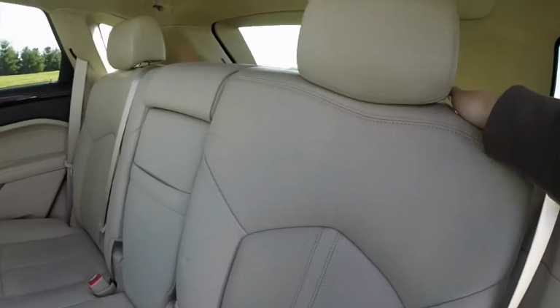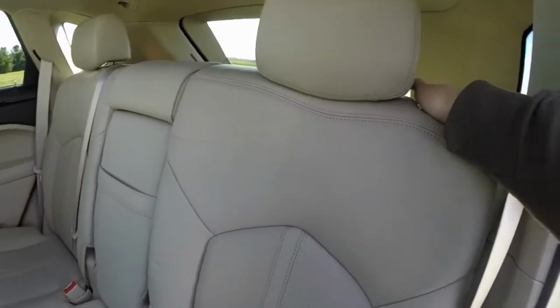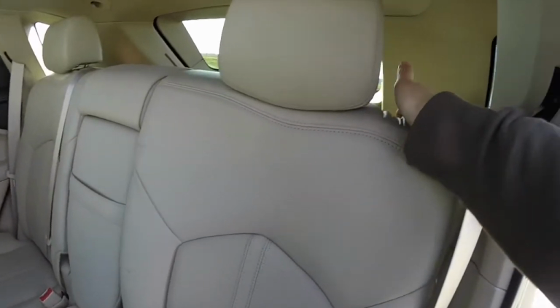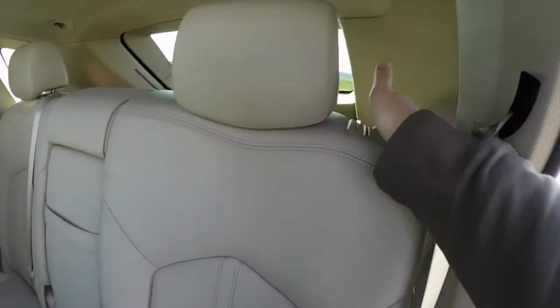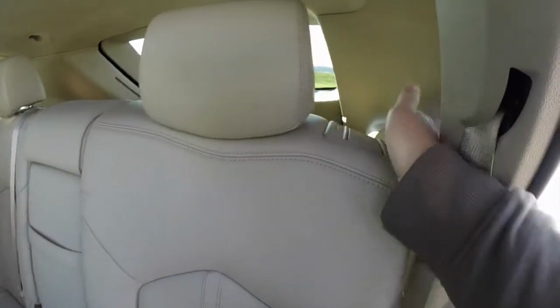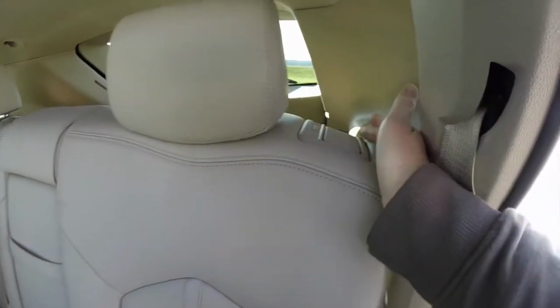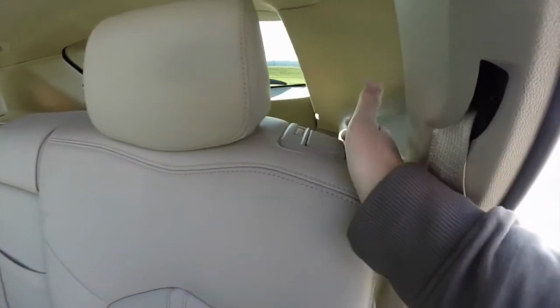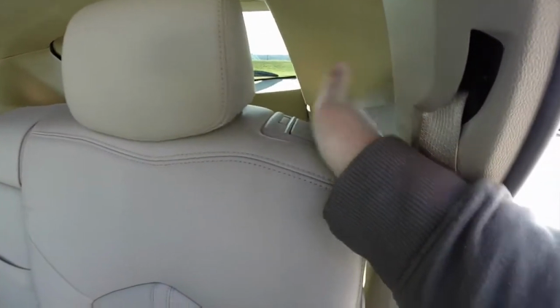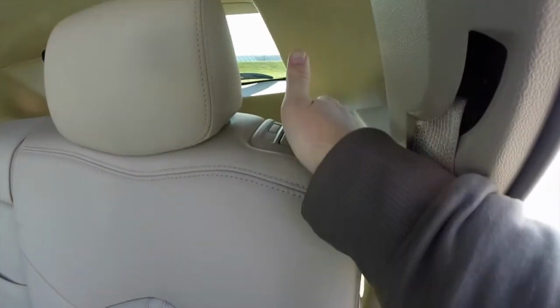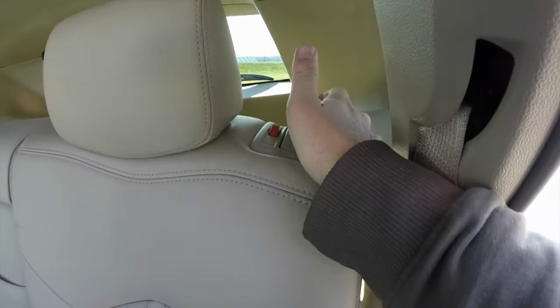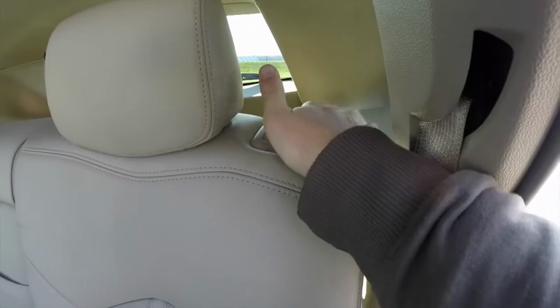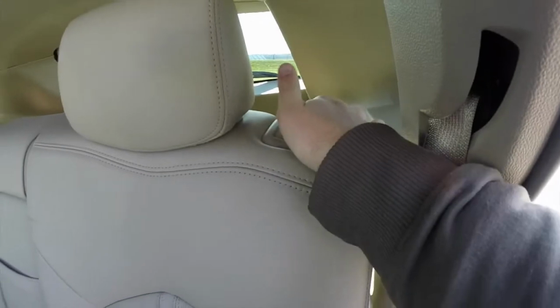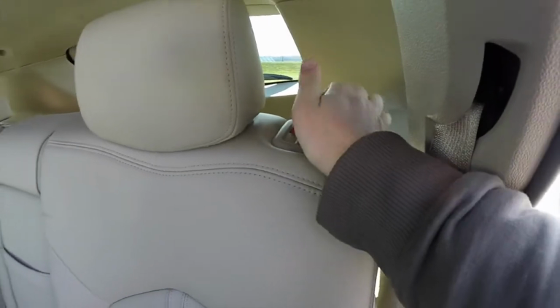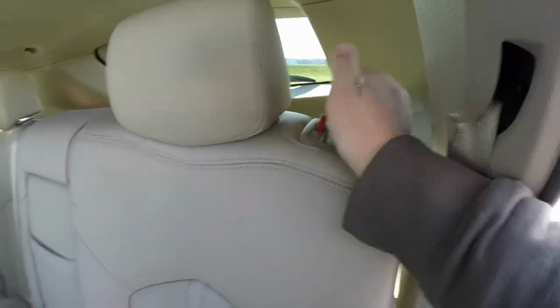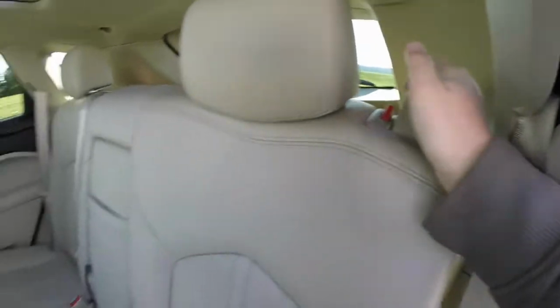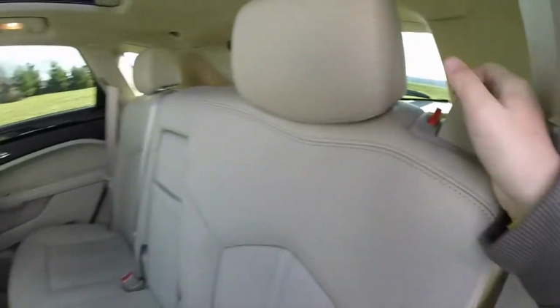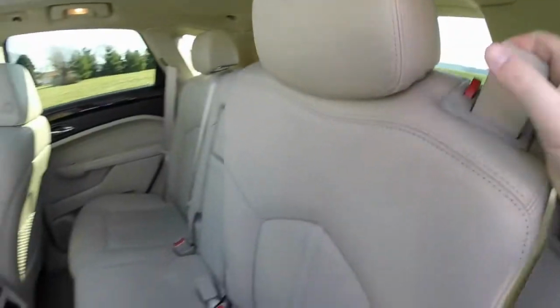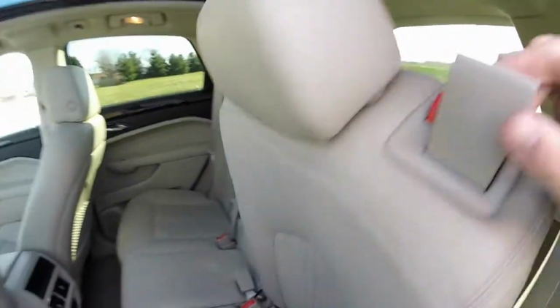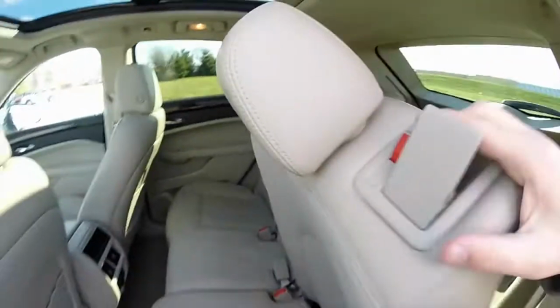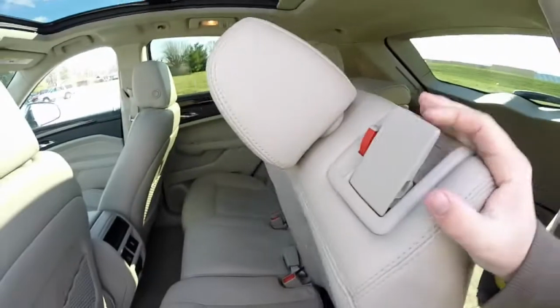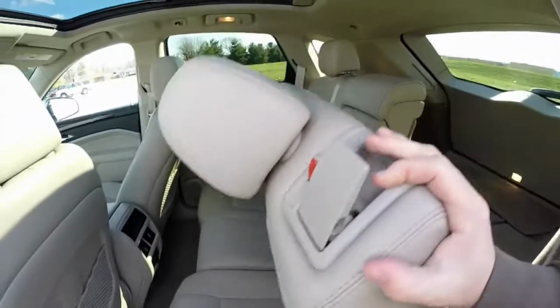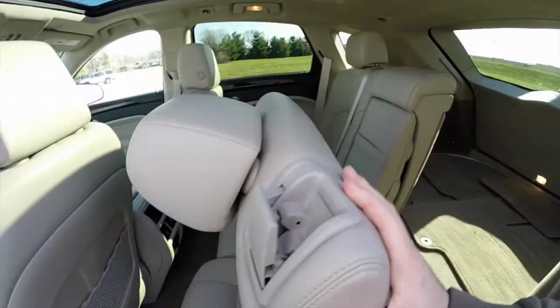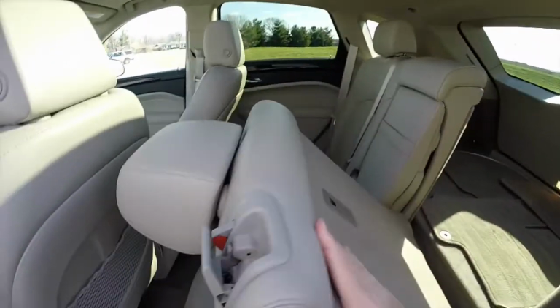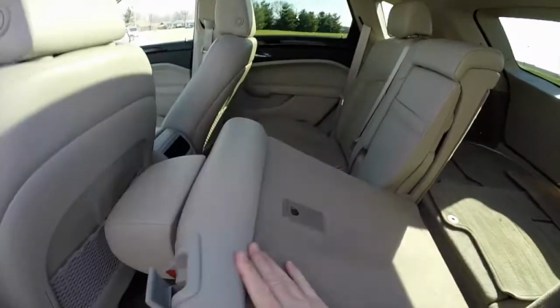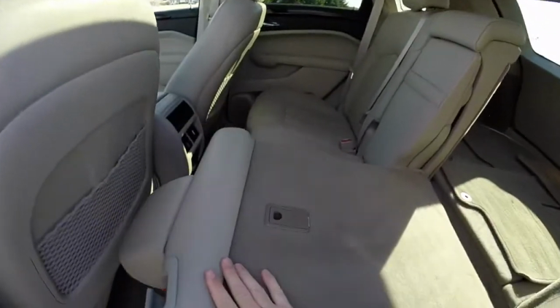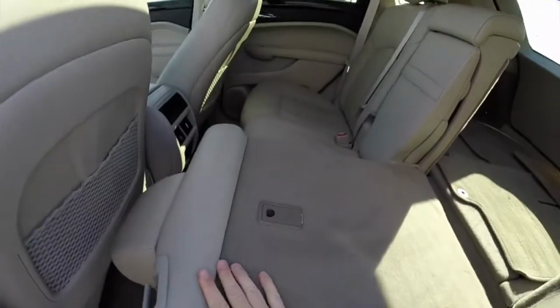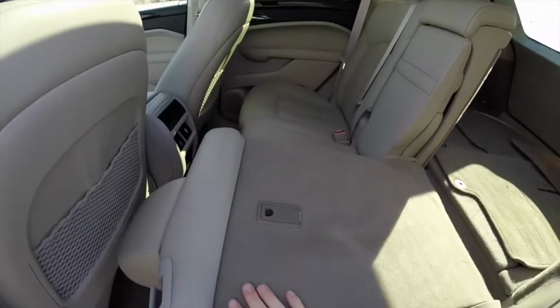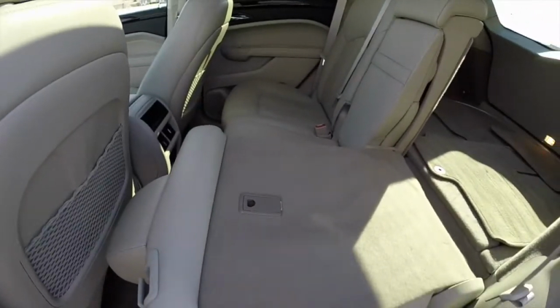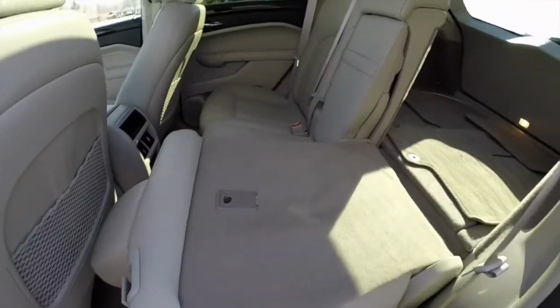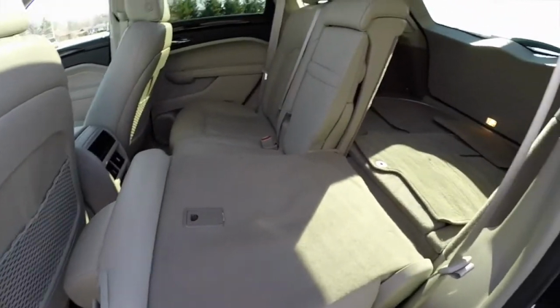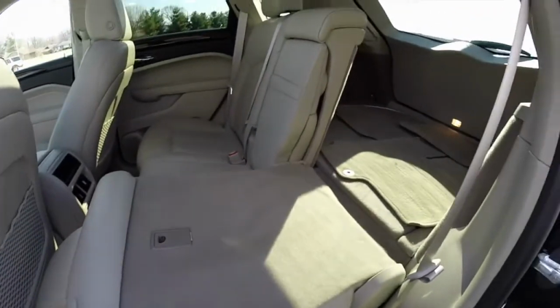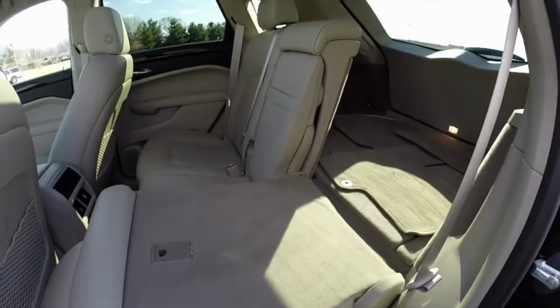Folding the seats down is easy — just locate the lever on the back of the seat back, unlatch it, and it folds down.